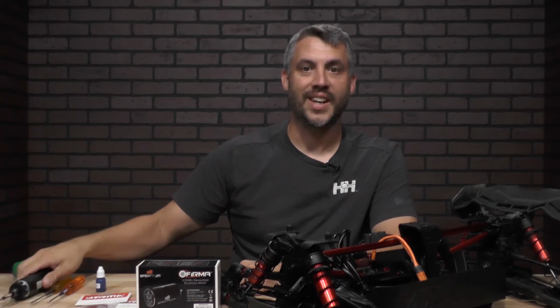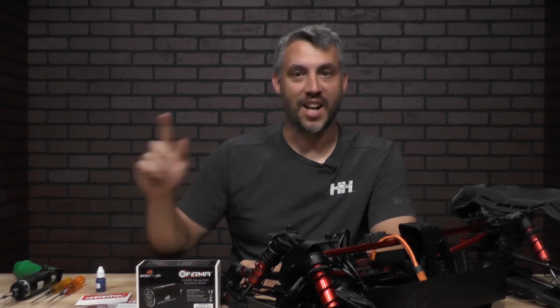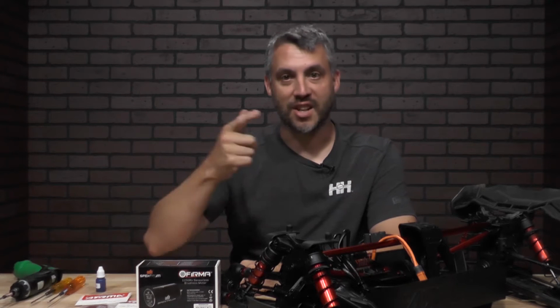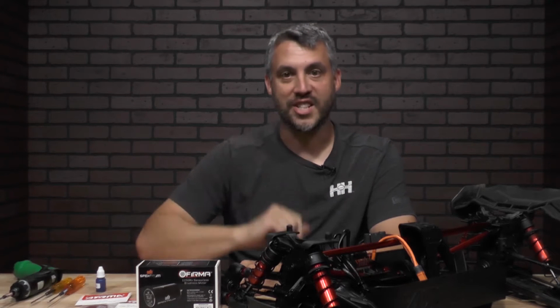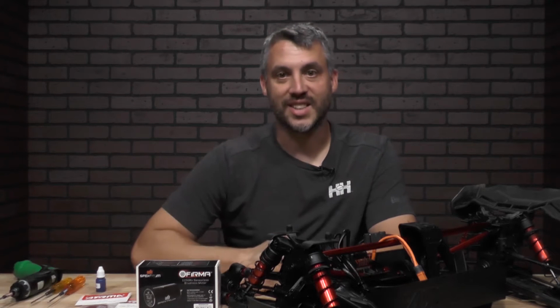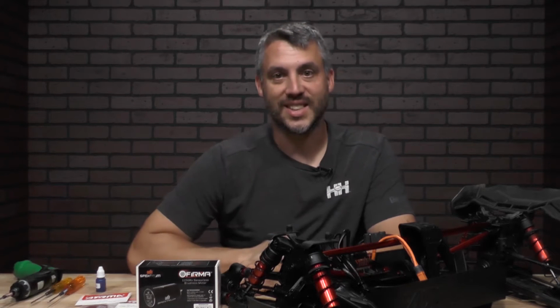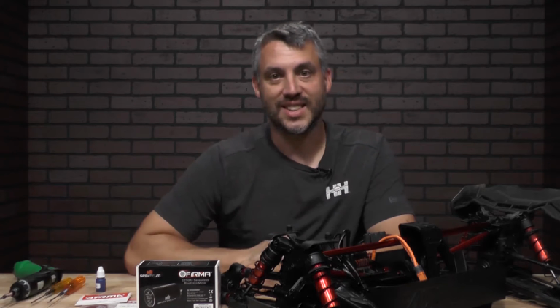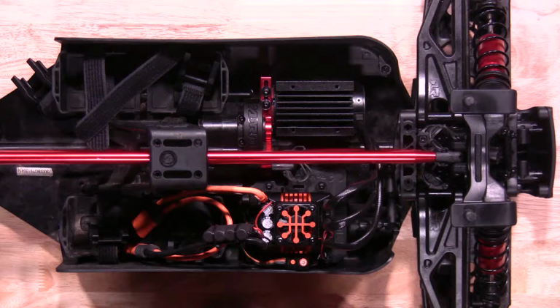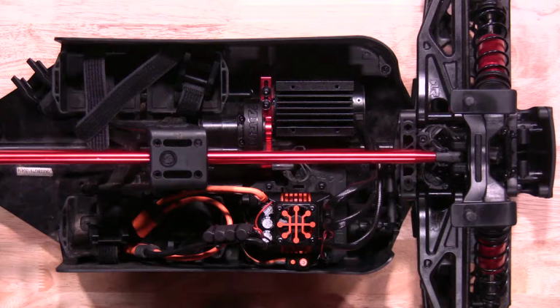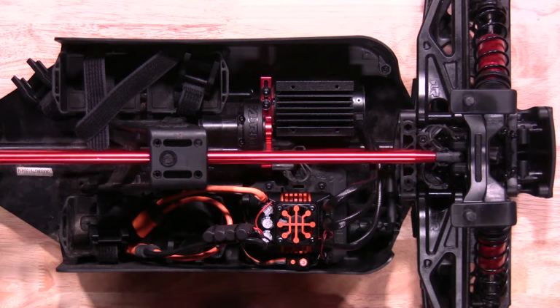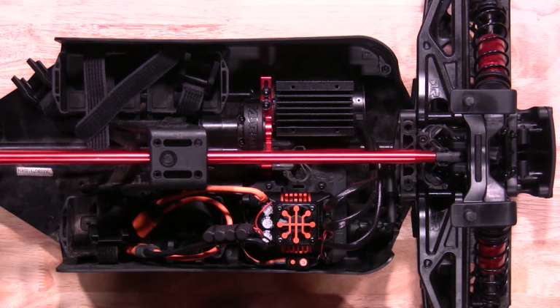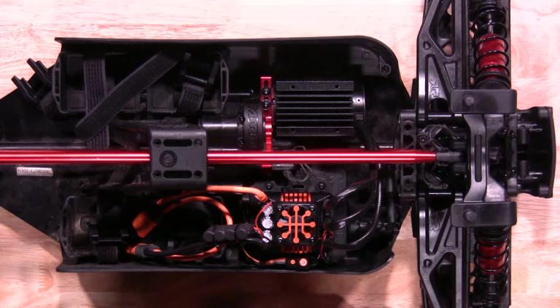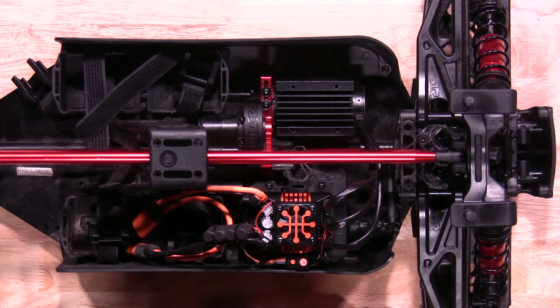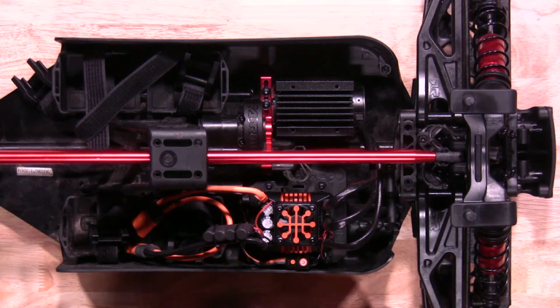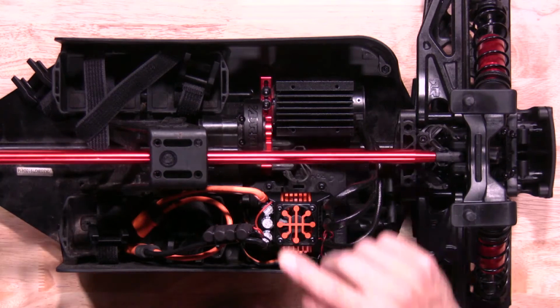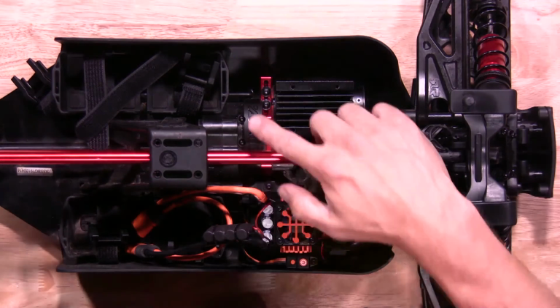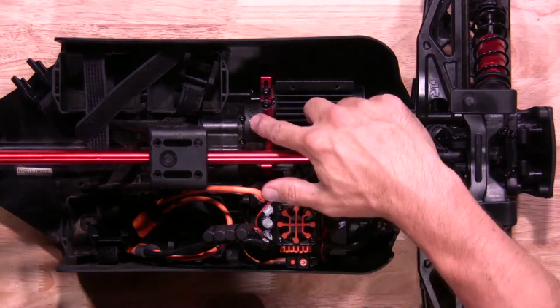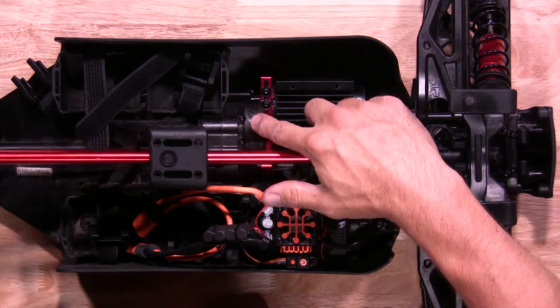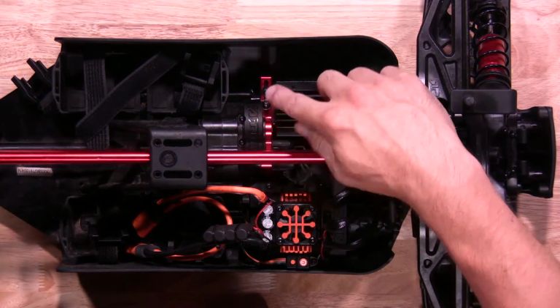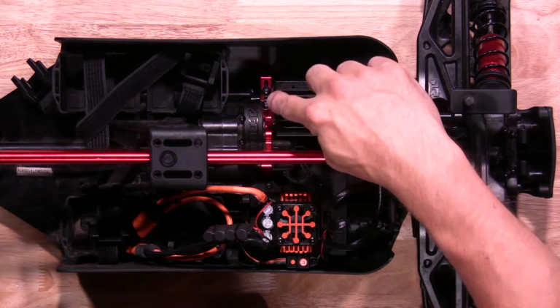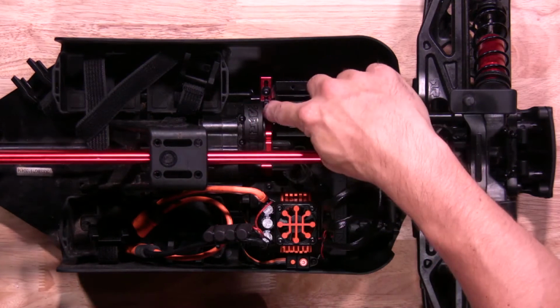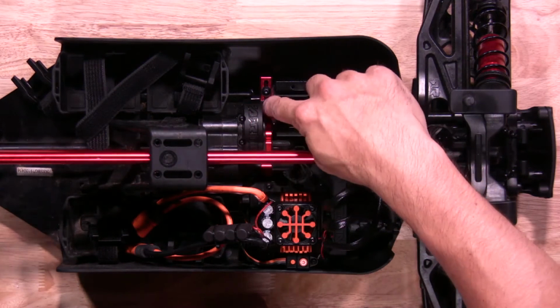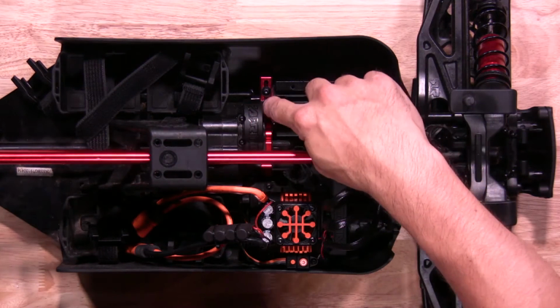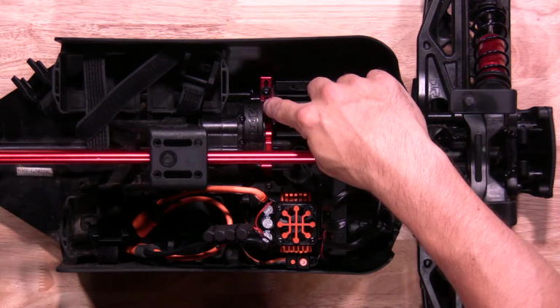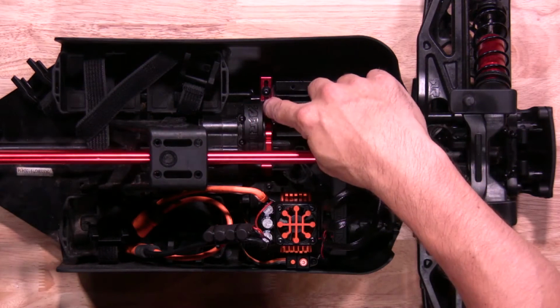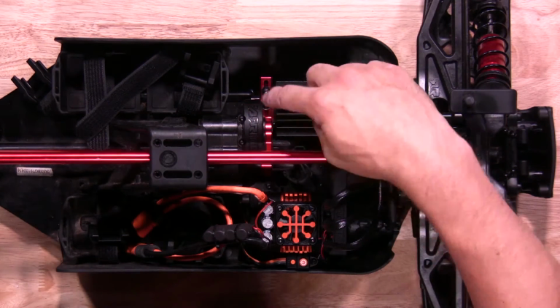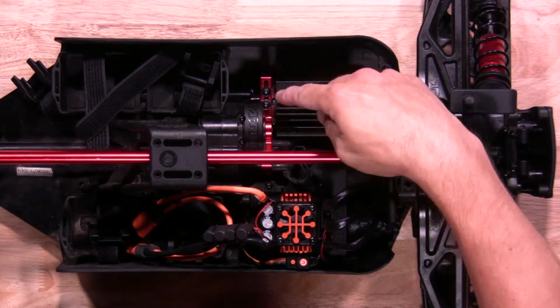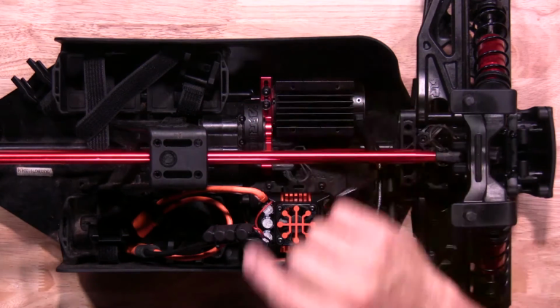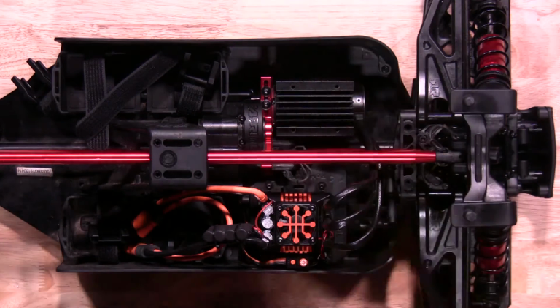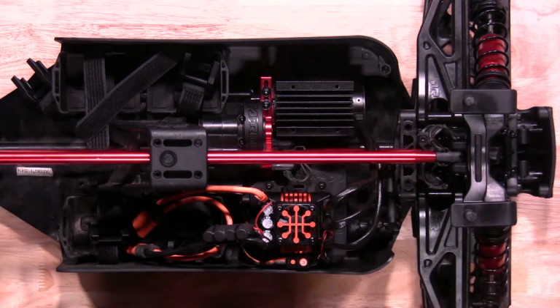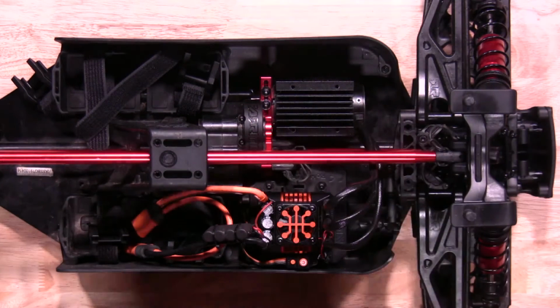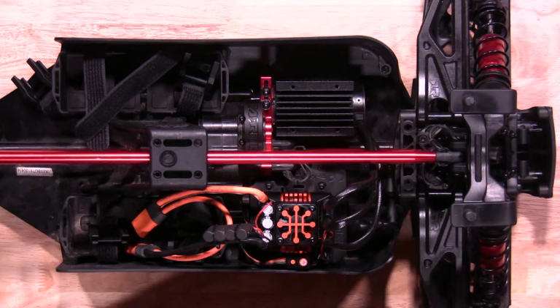Now let's get wrenching. First, we'll start by removing the spur gear cover, then the motor mount screws on top and the one on the bottom as well.